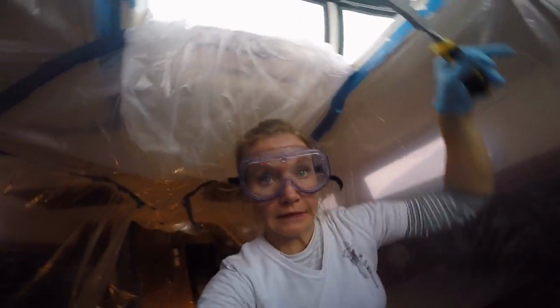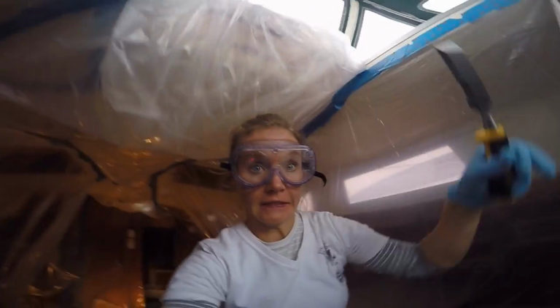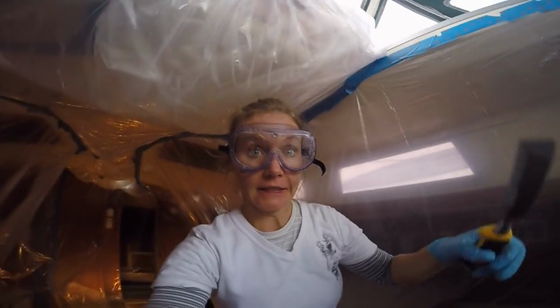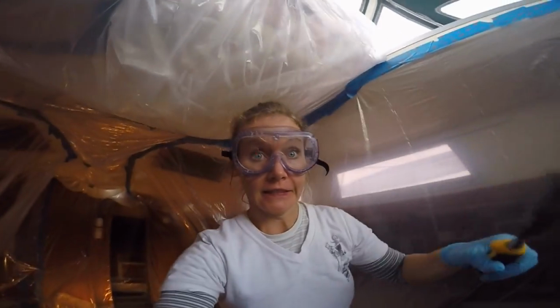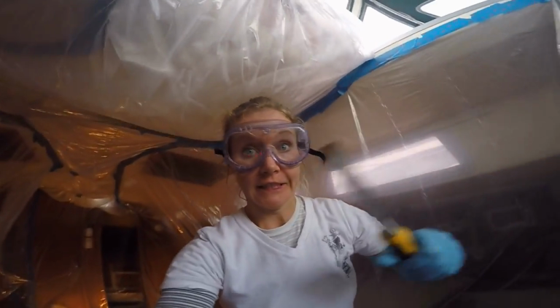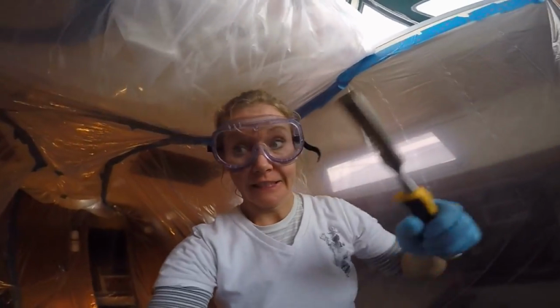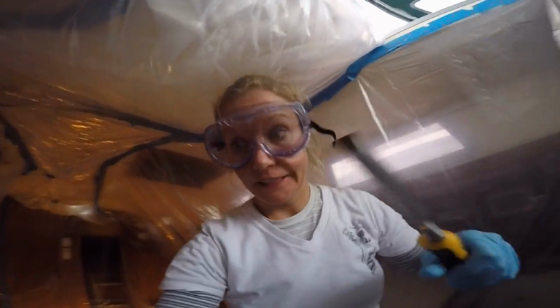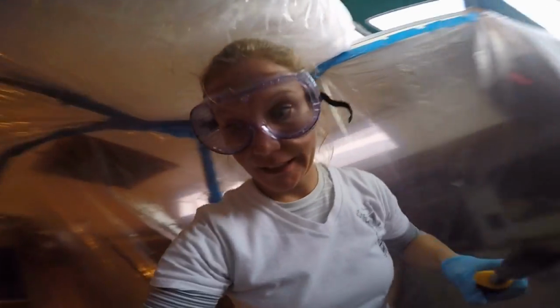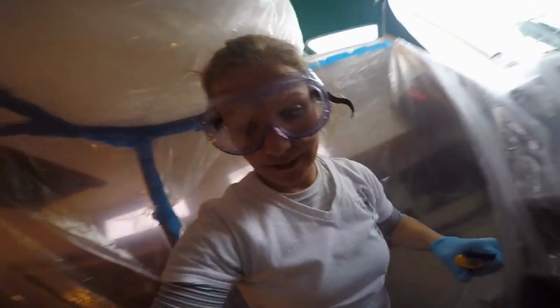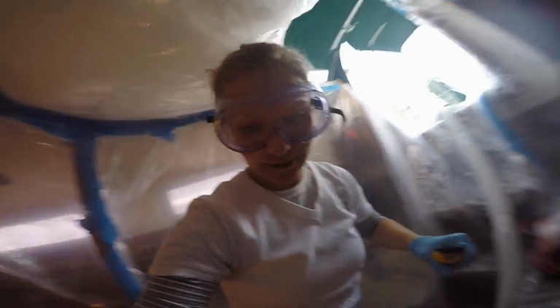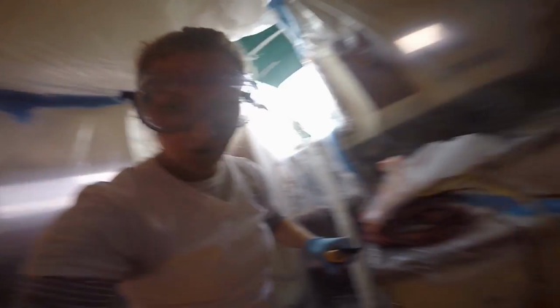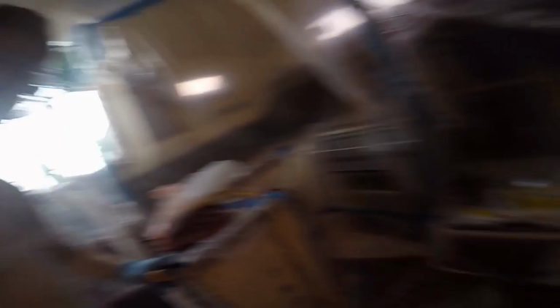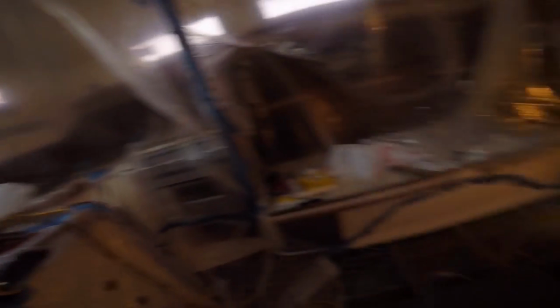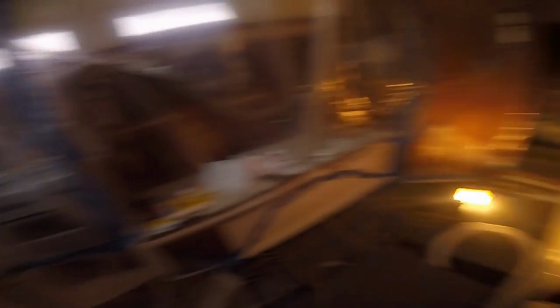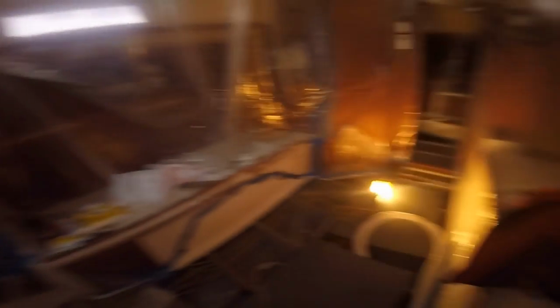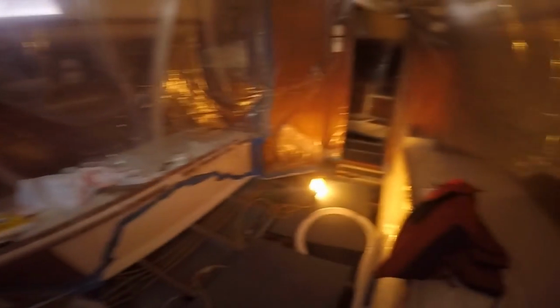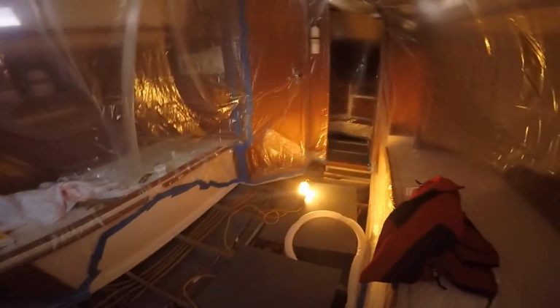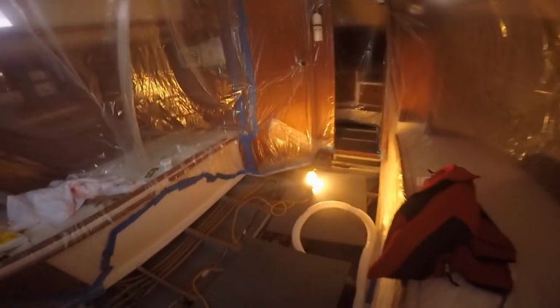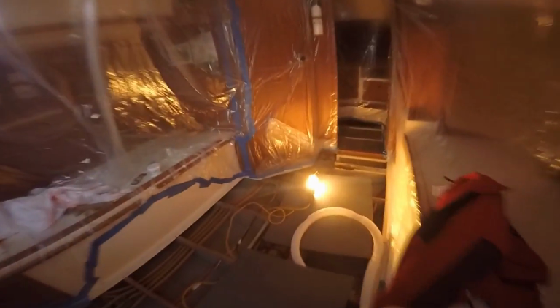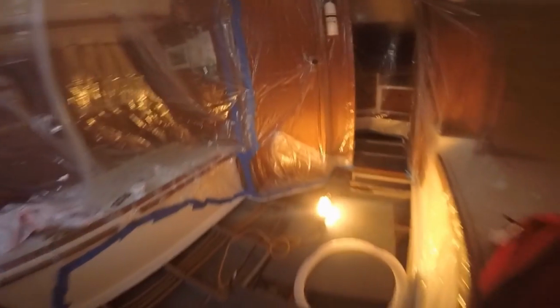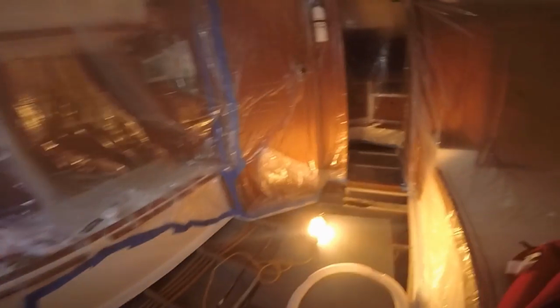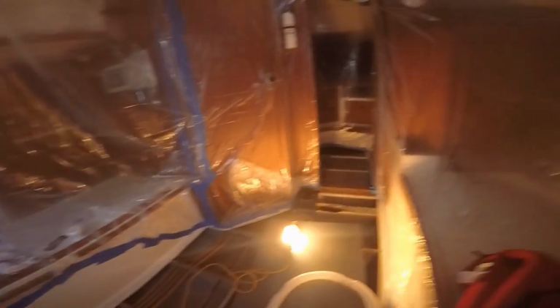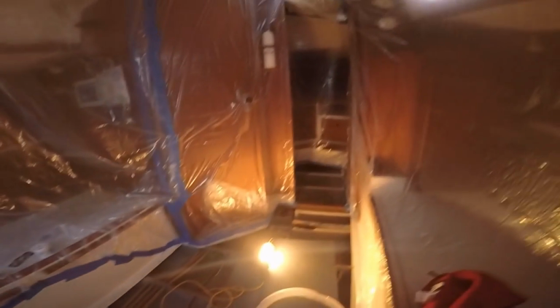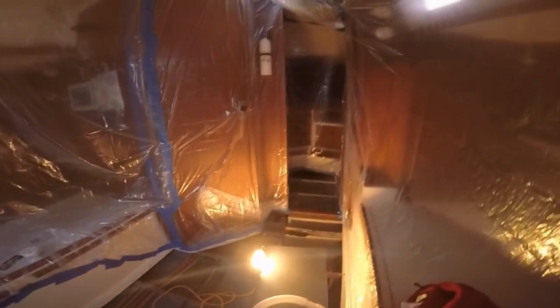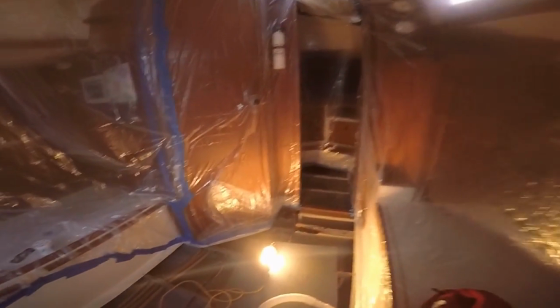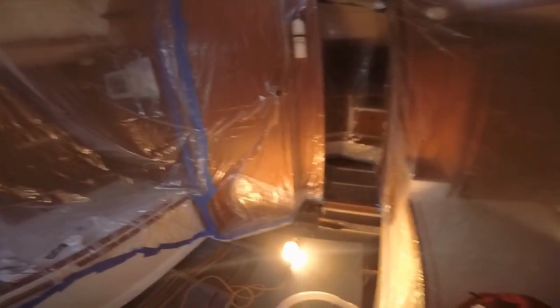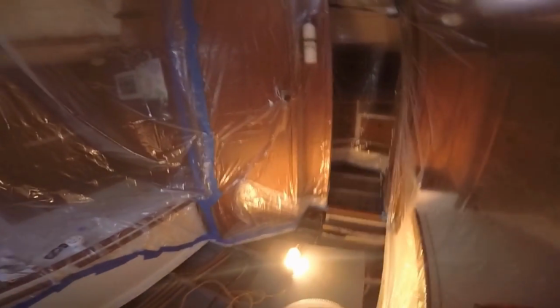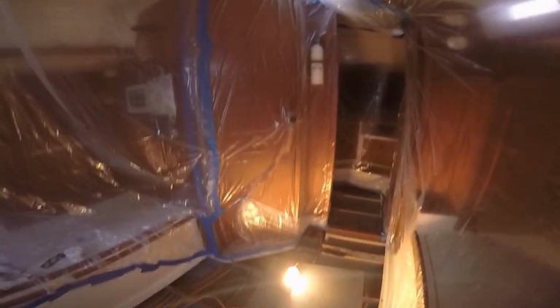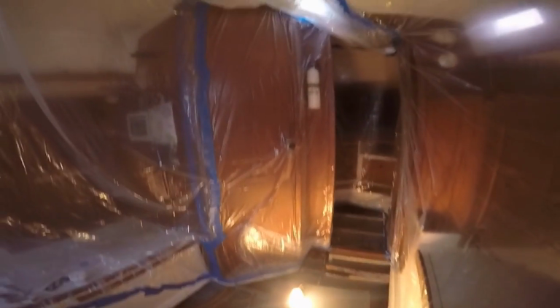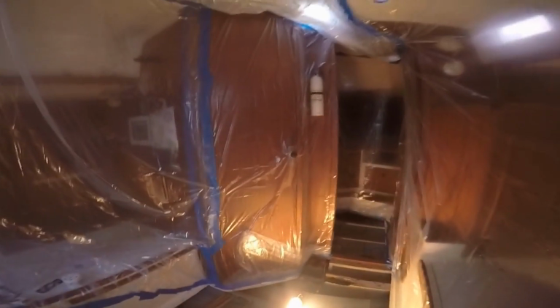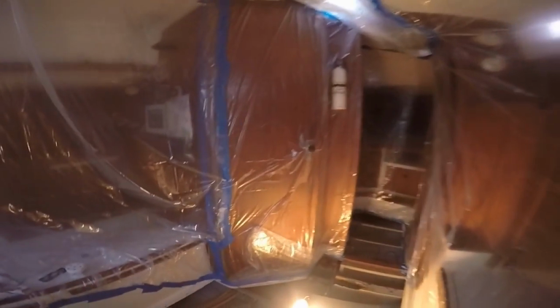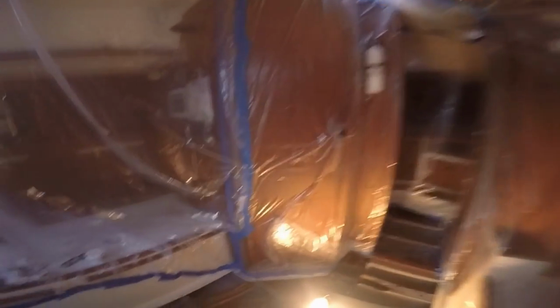There it is, the holy grail of tools. We're about to dig into this stringer — y'all ready, kids?